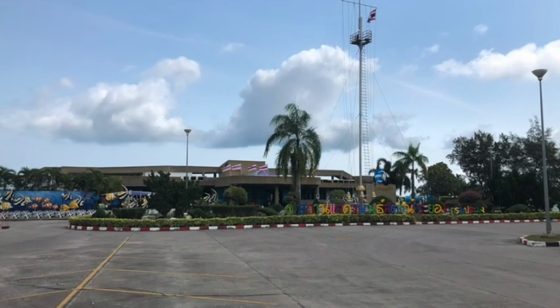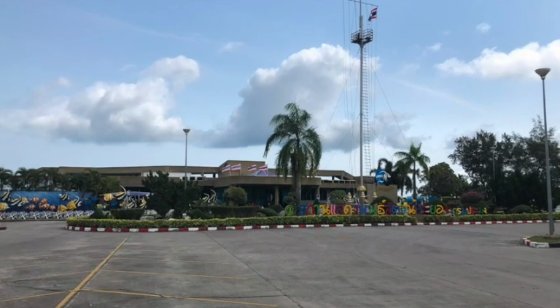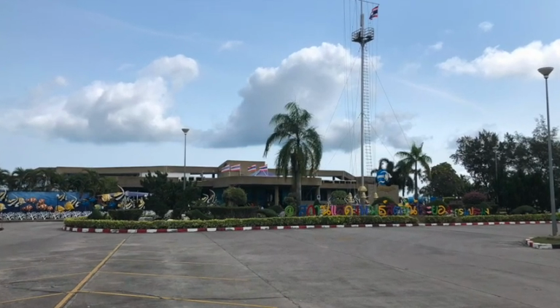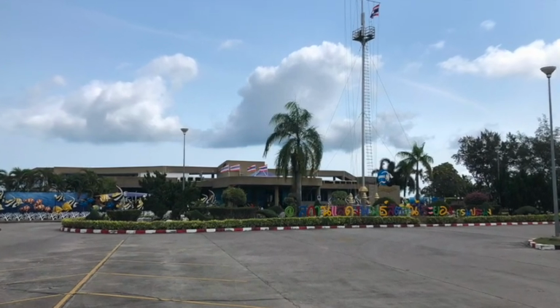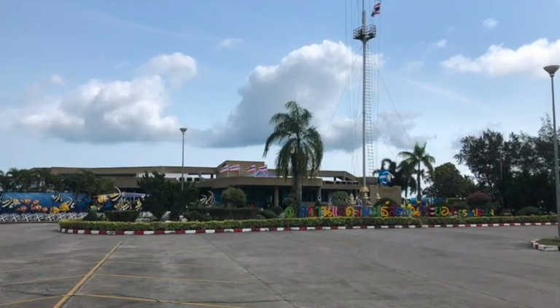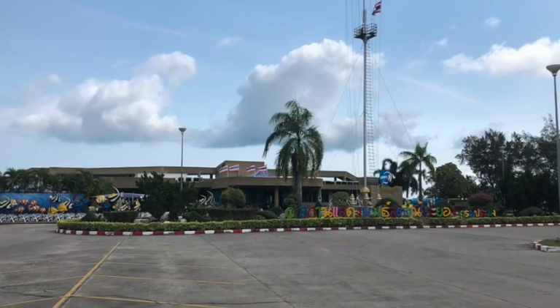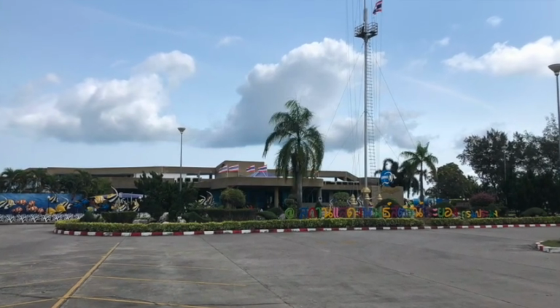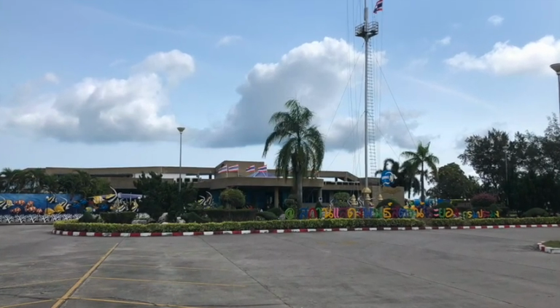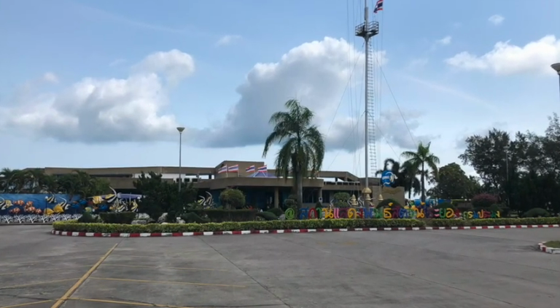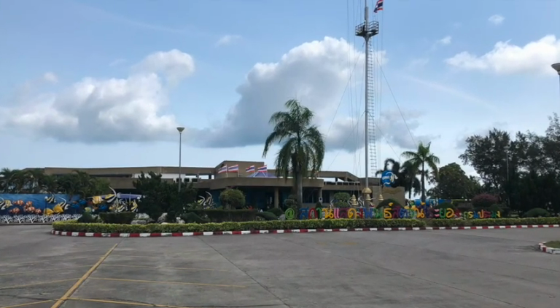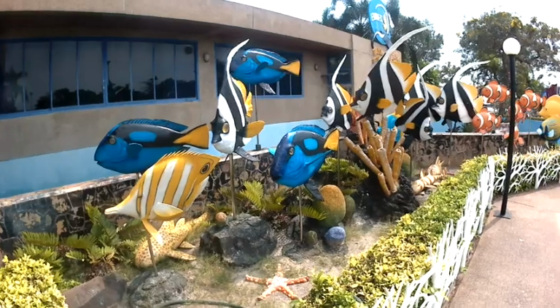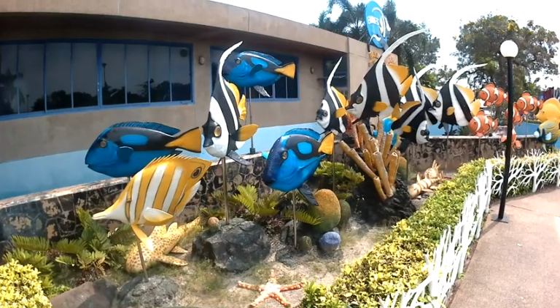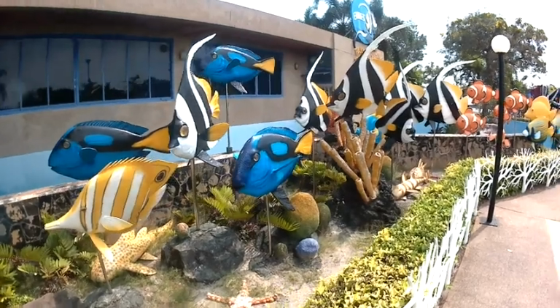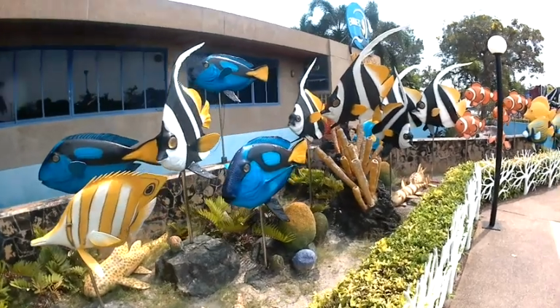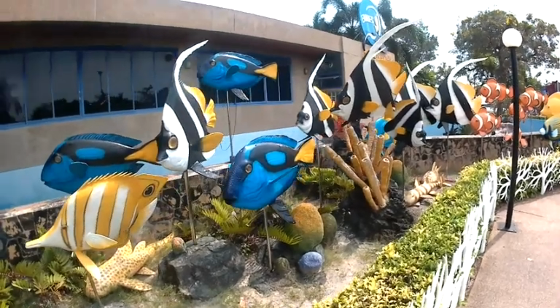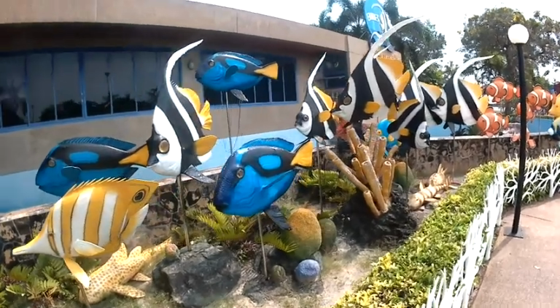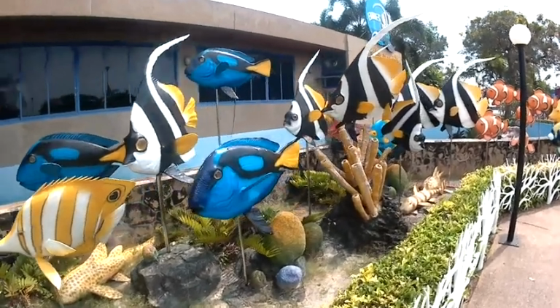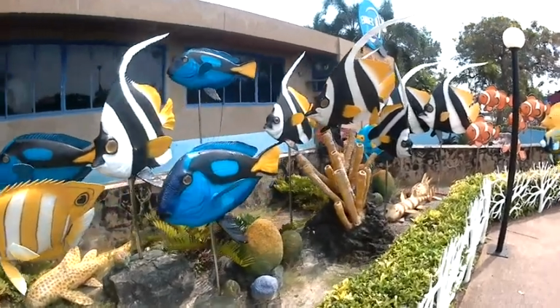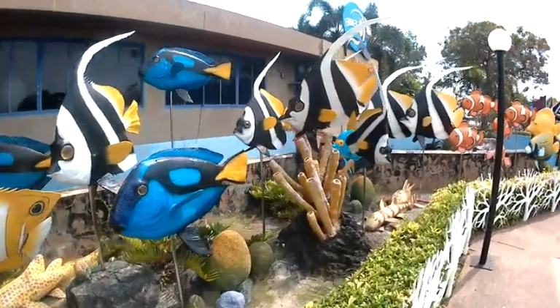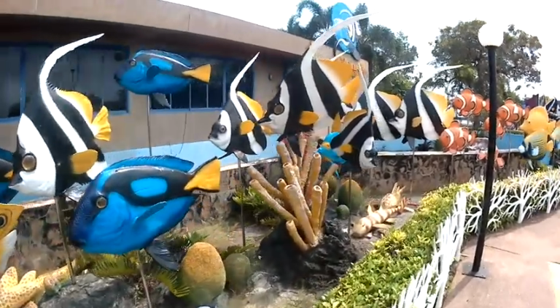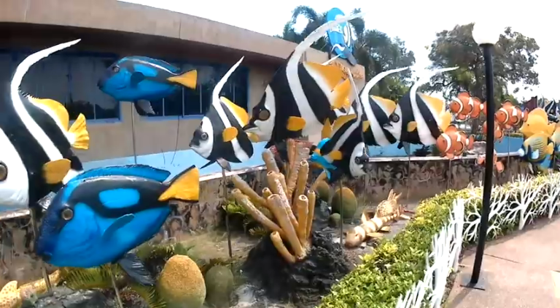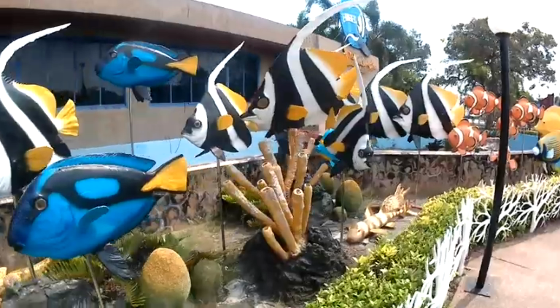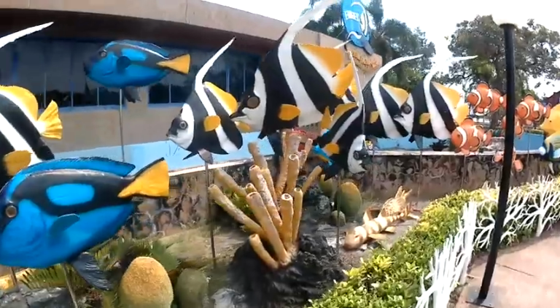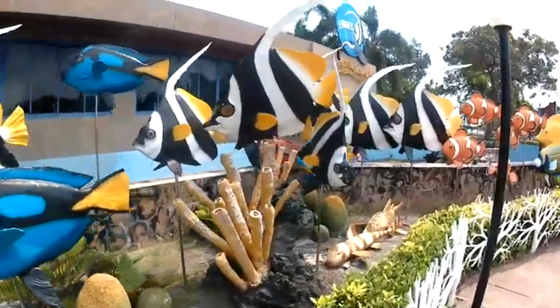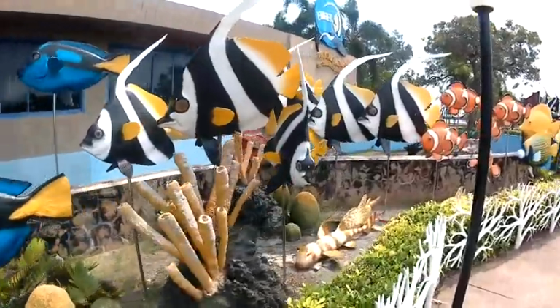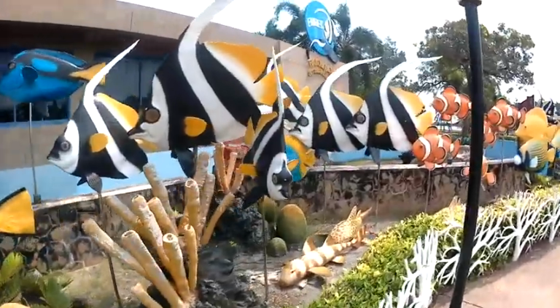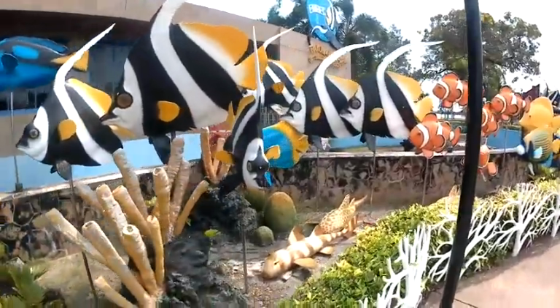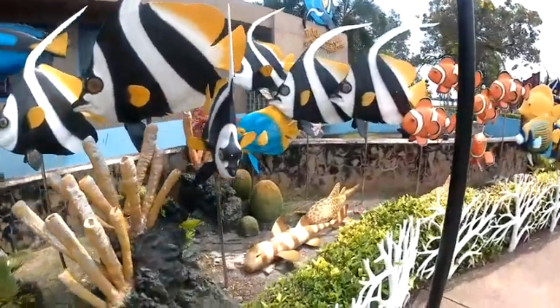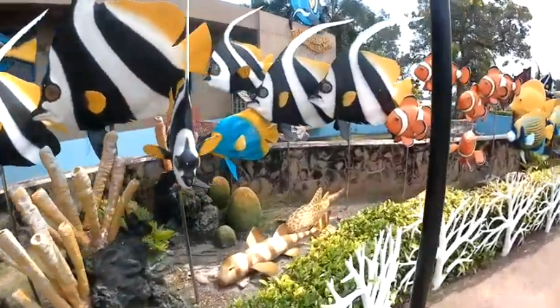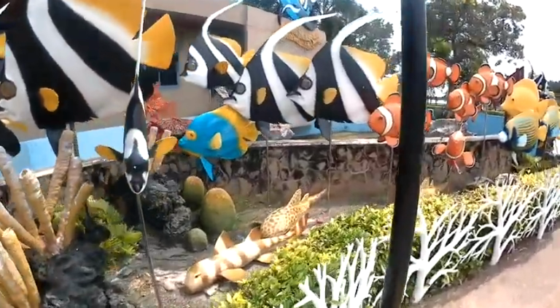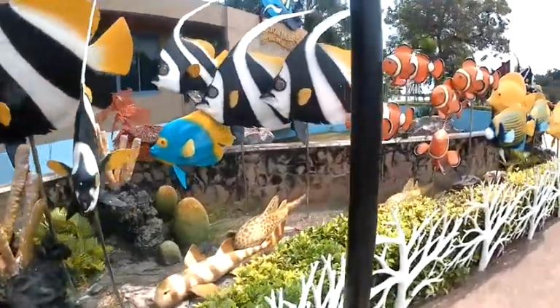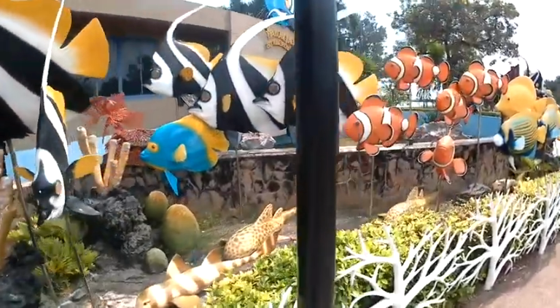Hi, this is our trip to the Rayong Aquarium. It's January 2018.